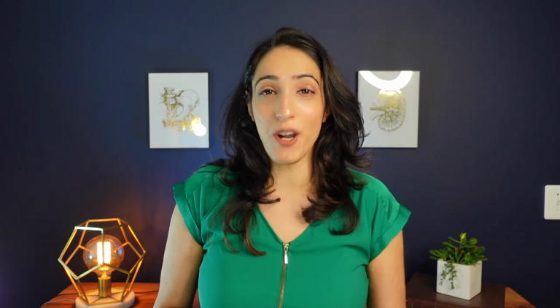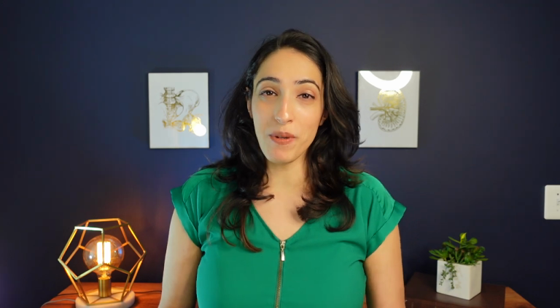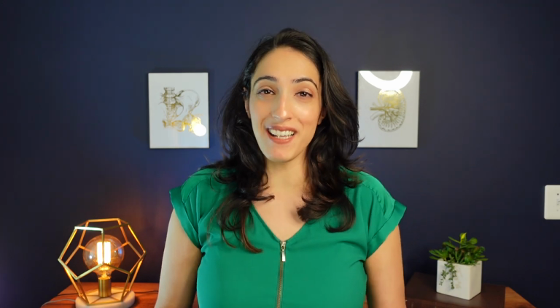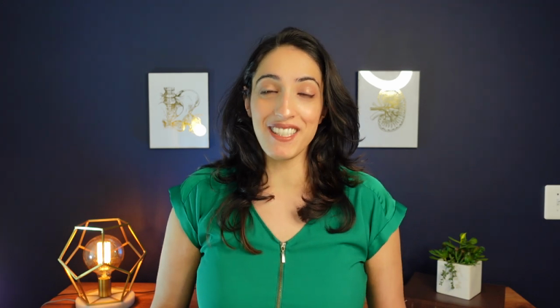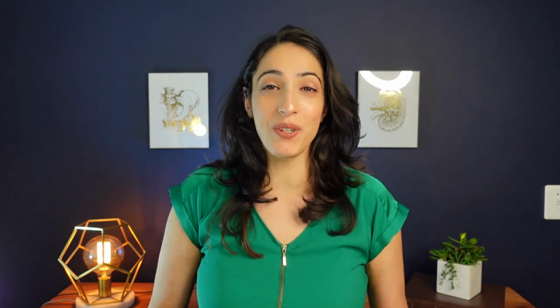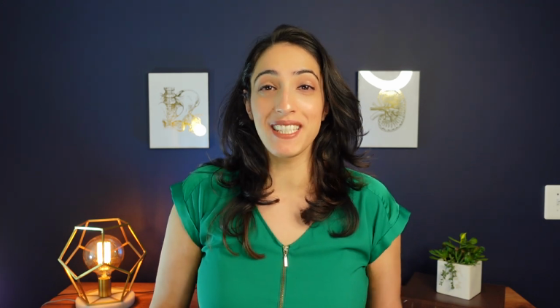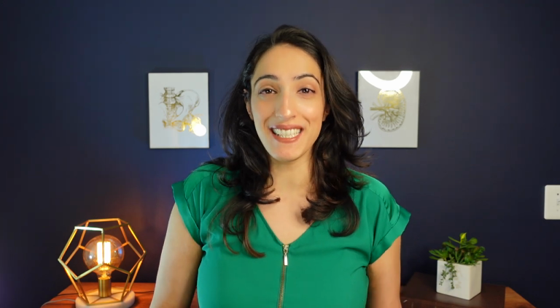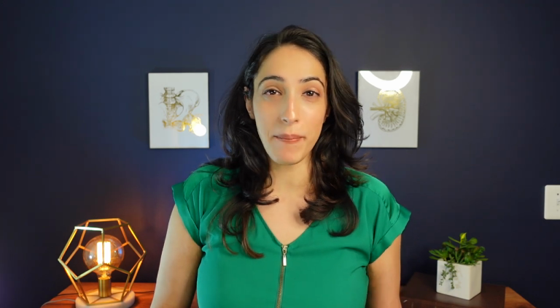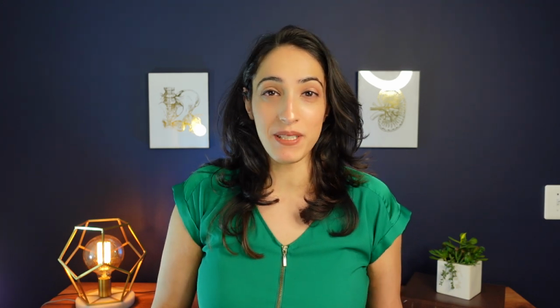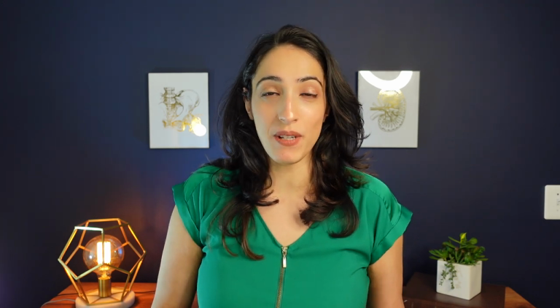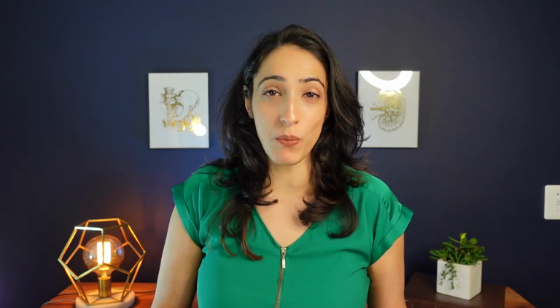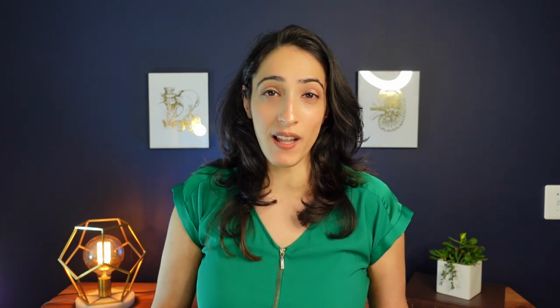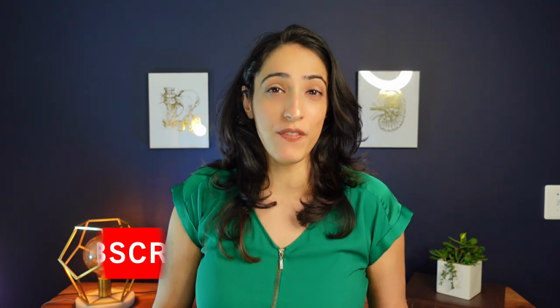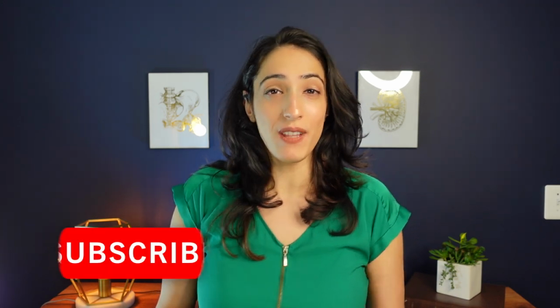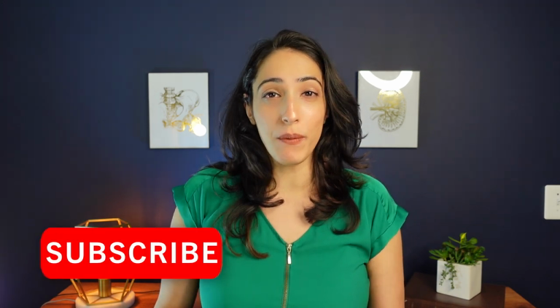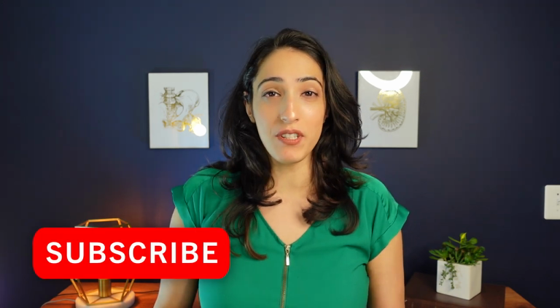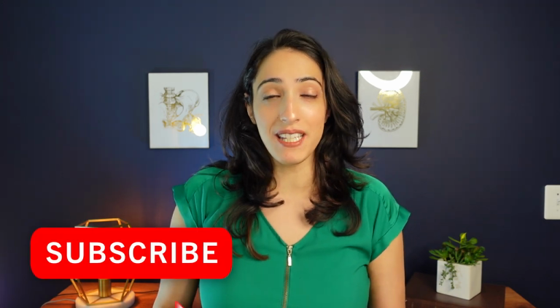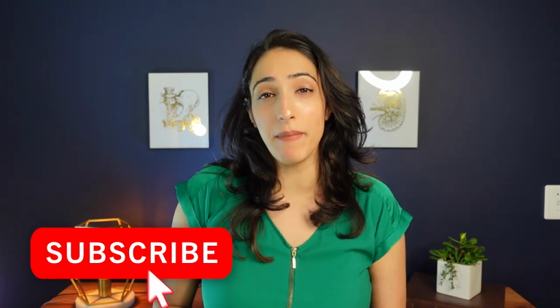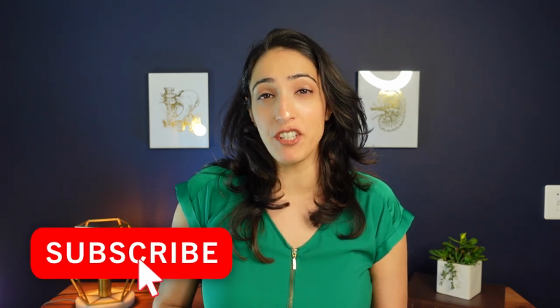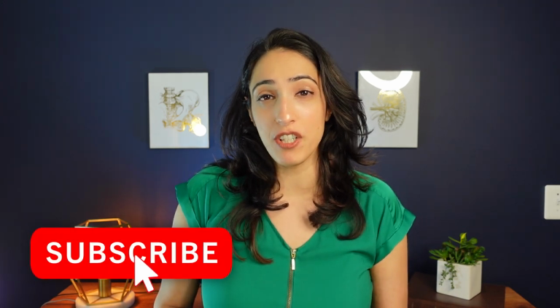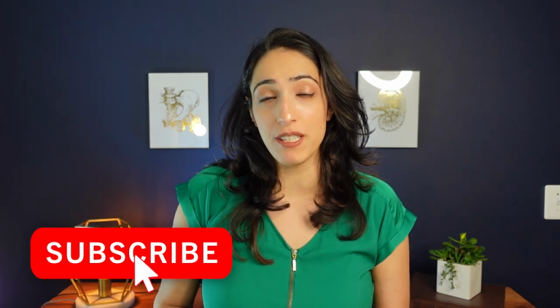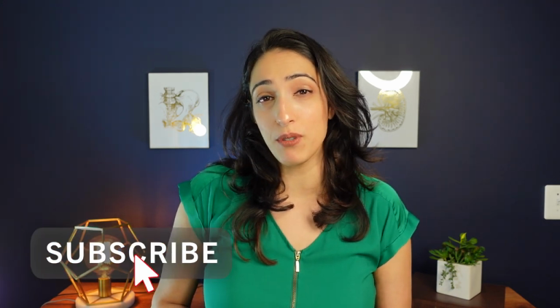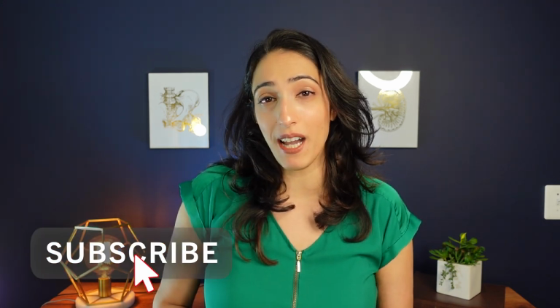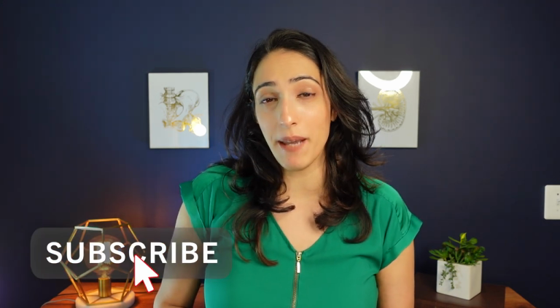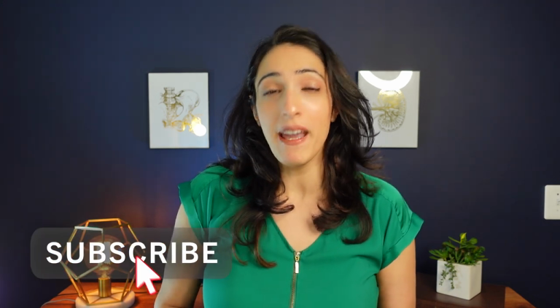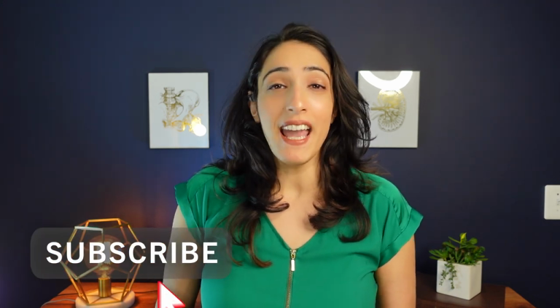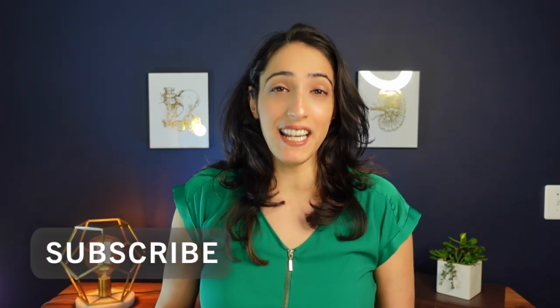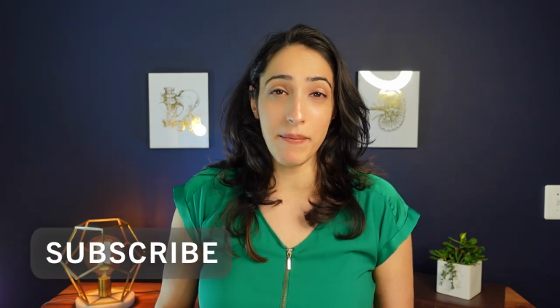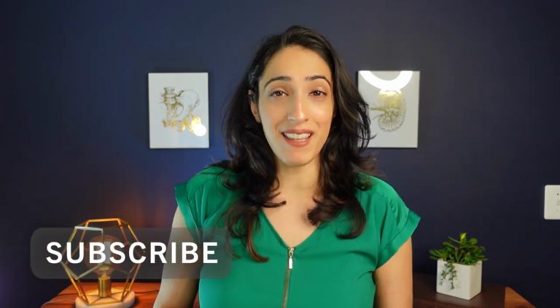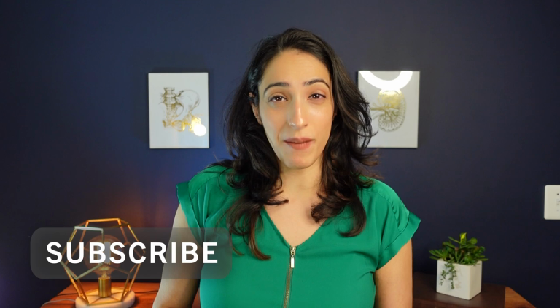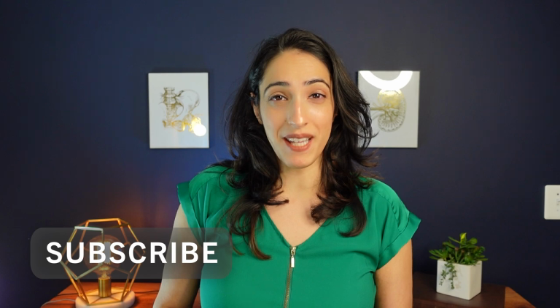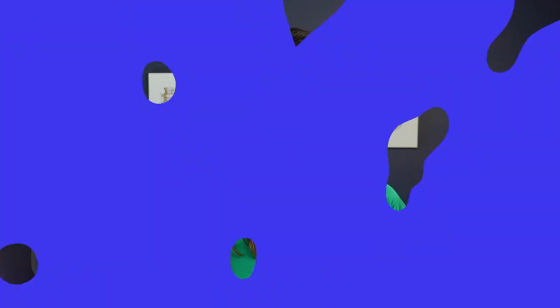I hope you guys enjoyed today's episode as well. If you like what you see, make sure you subscribe and give me a thumbs up.